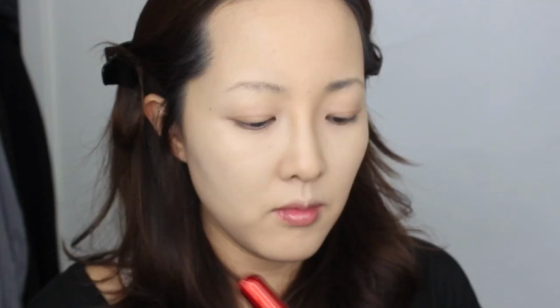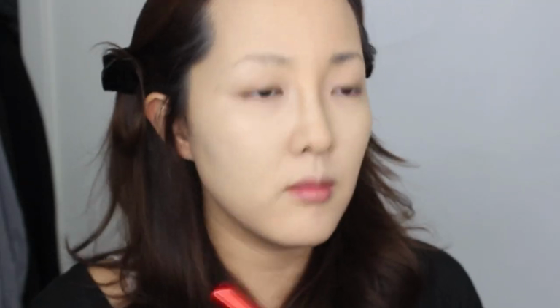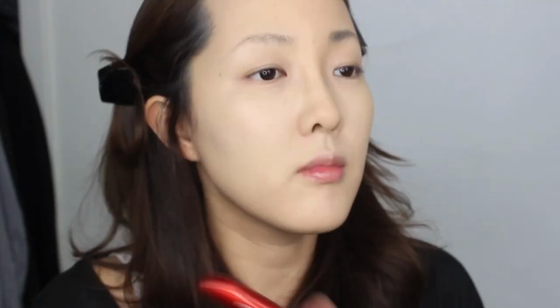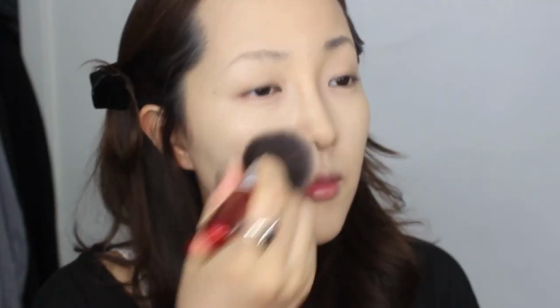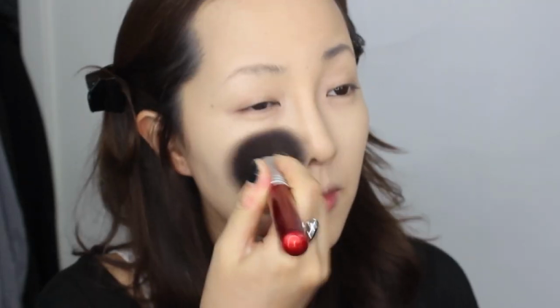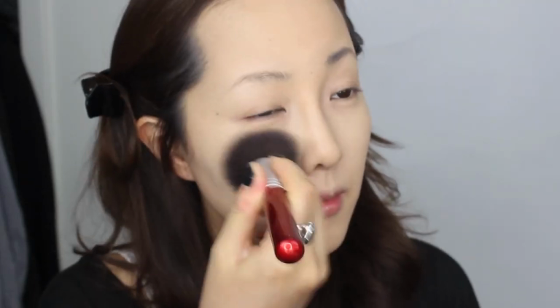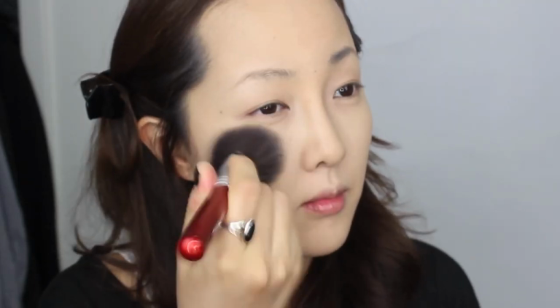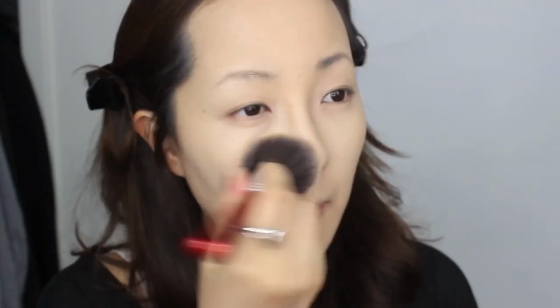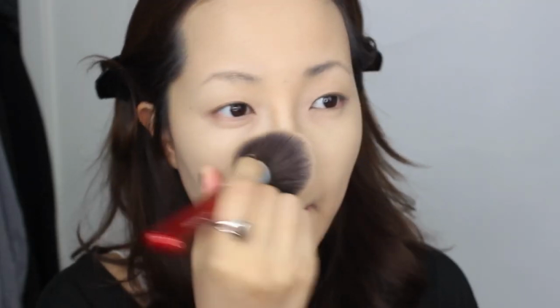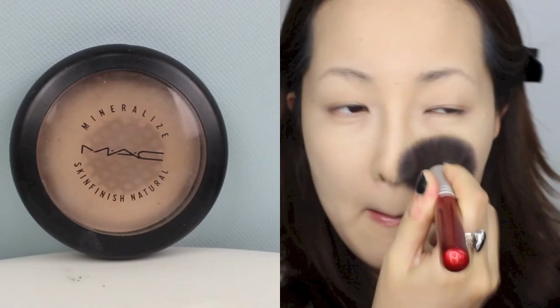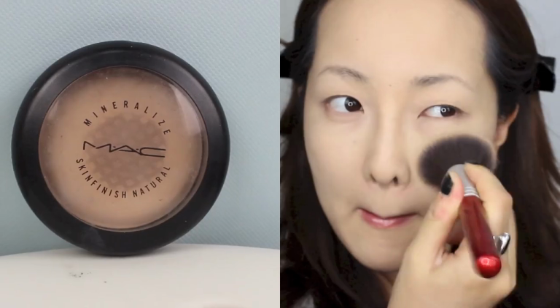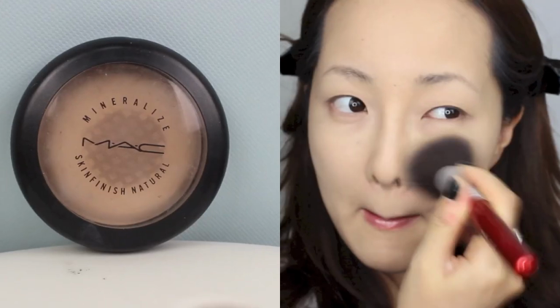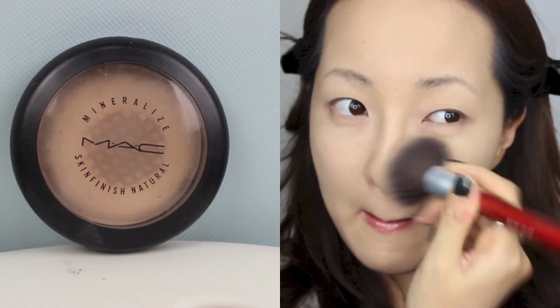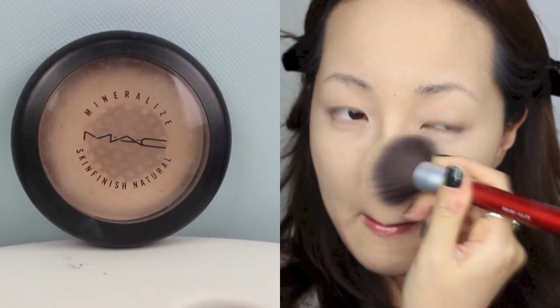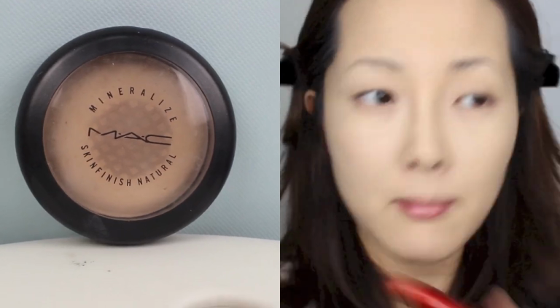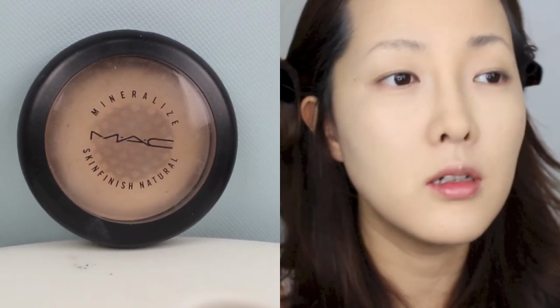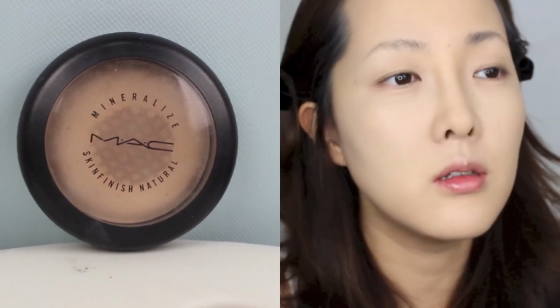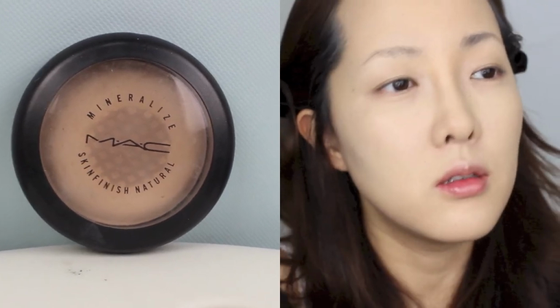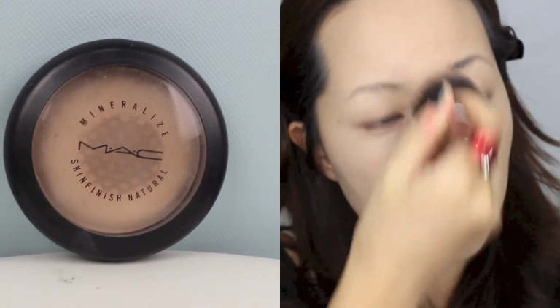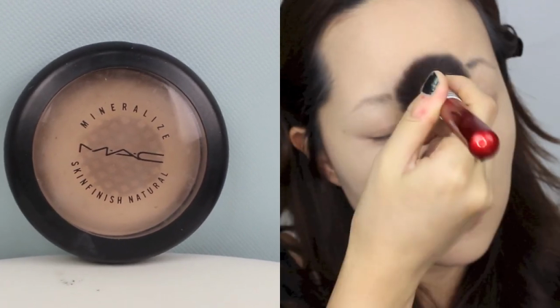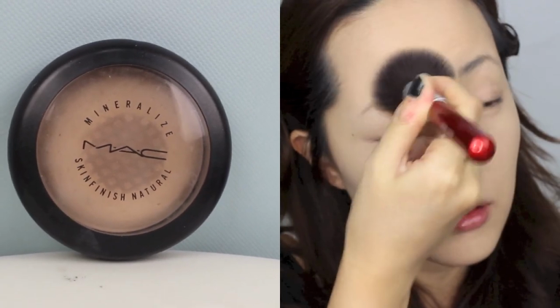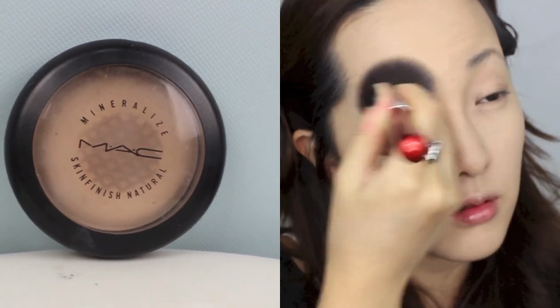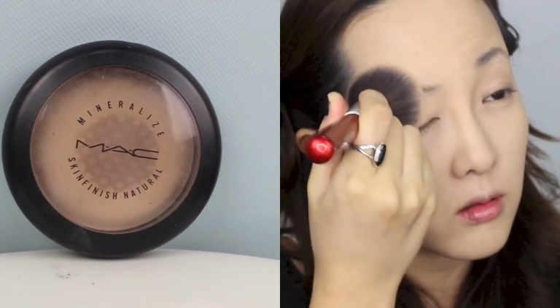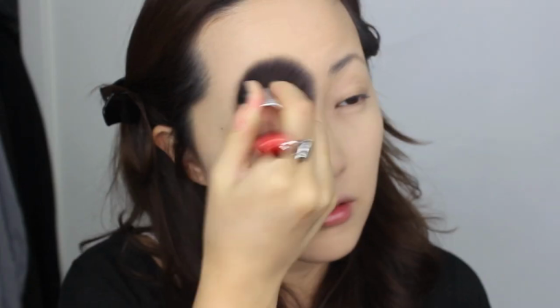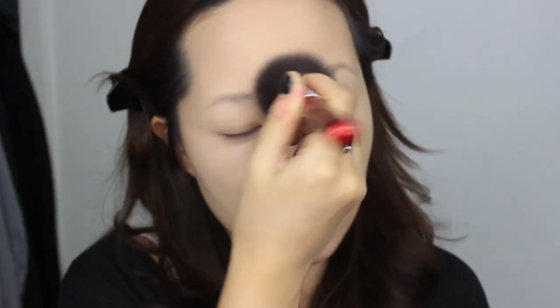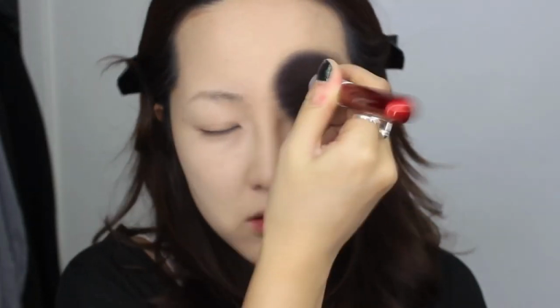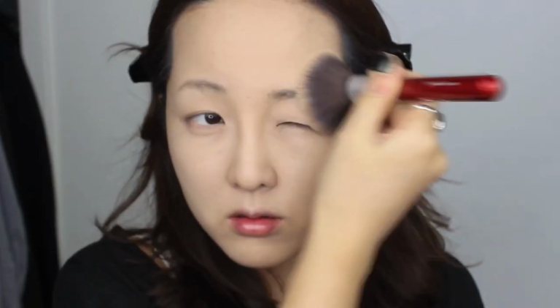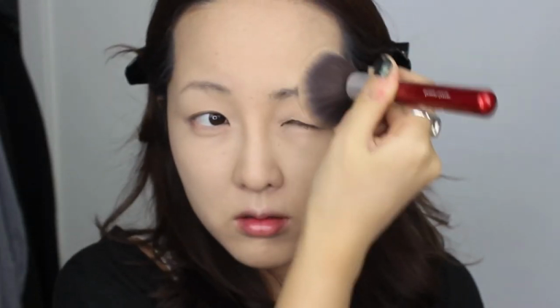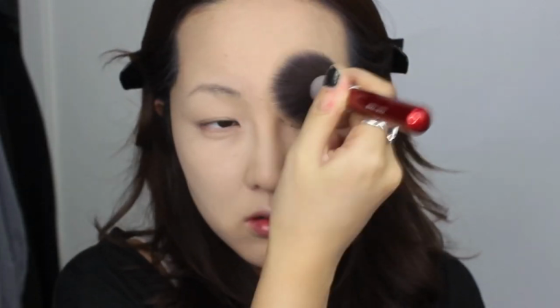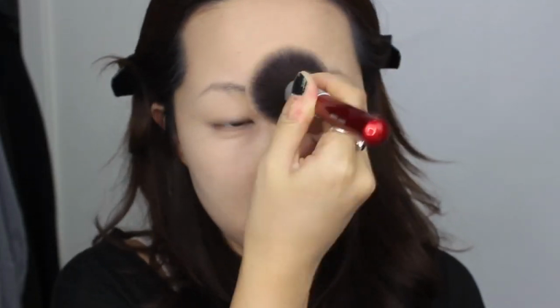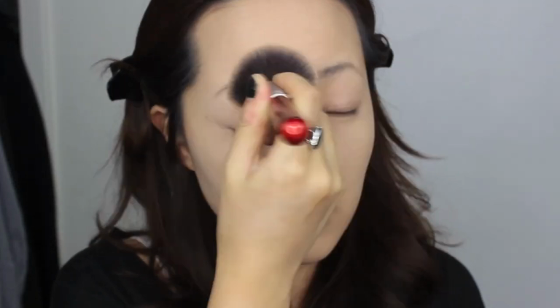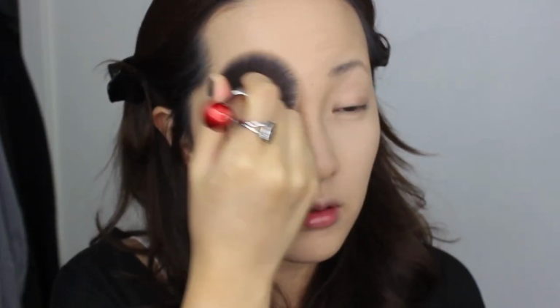Now I'm going to be setting all the liquid and creams with MAC Mineralize Skin Finish Natural in Light Plus.